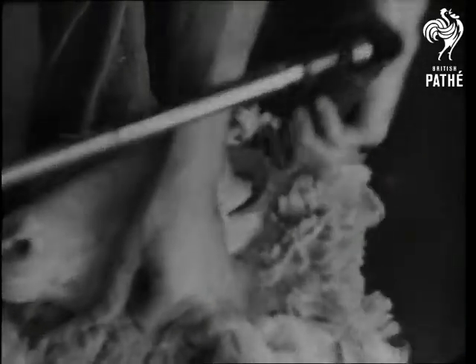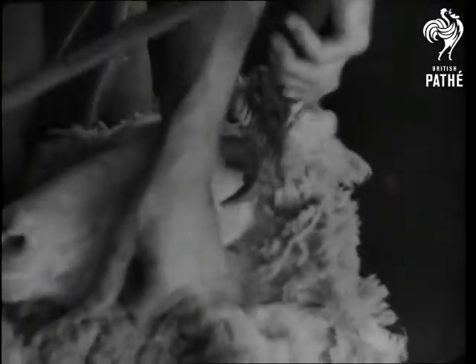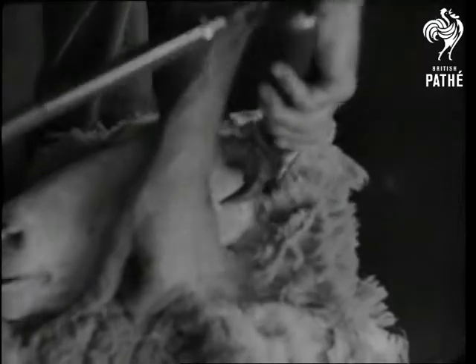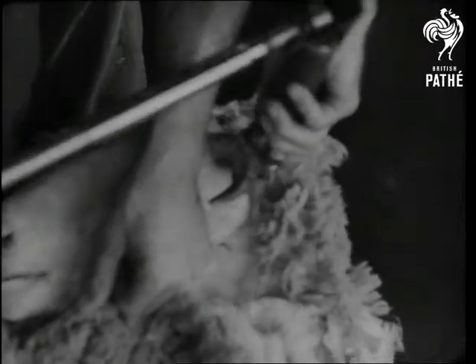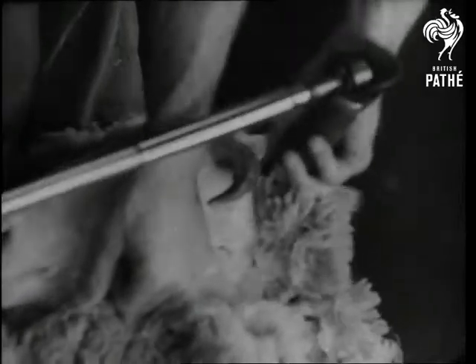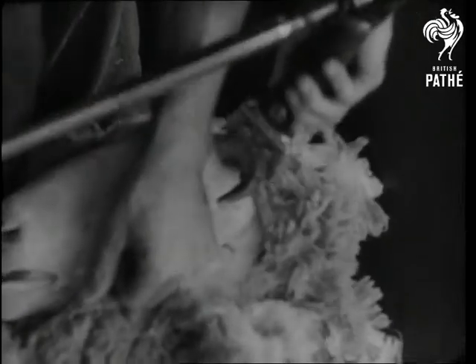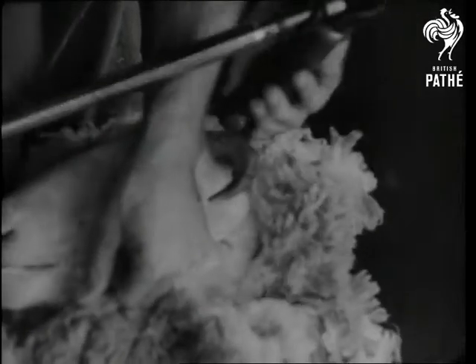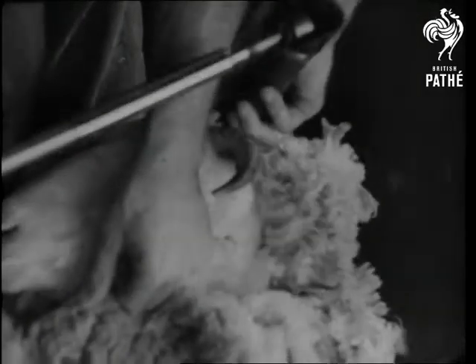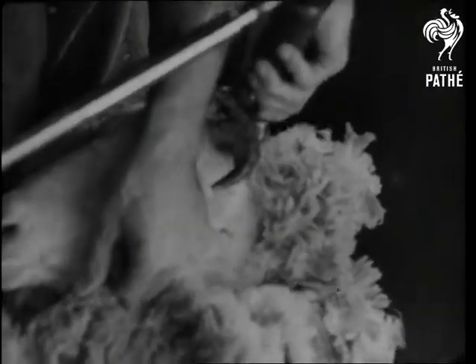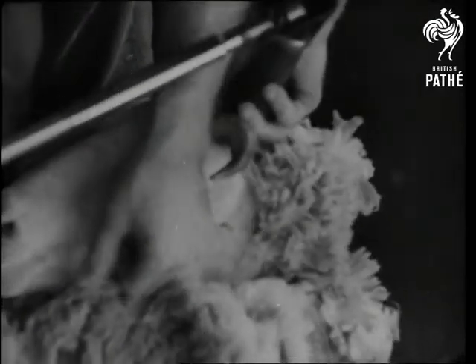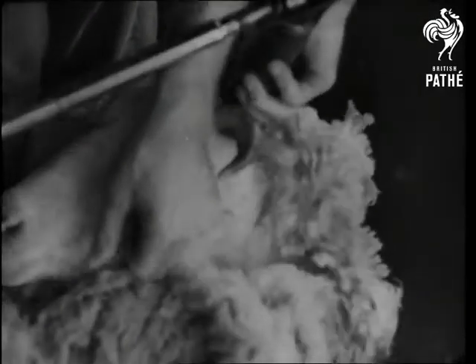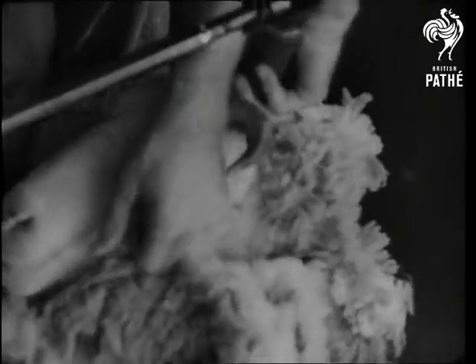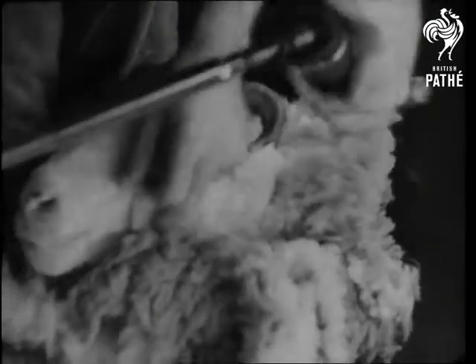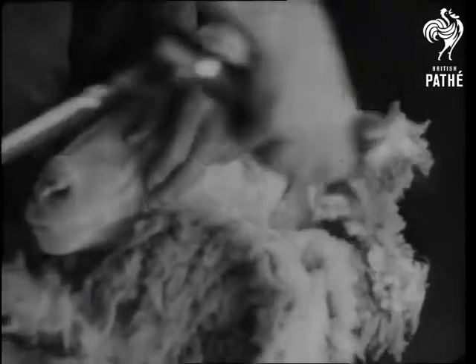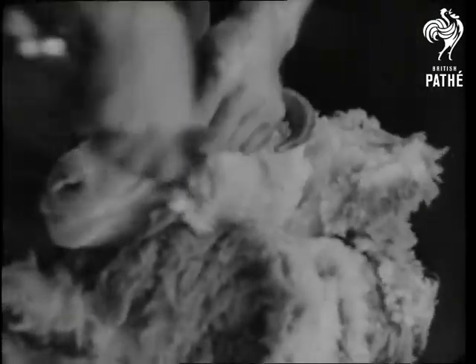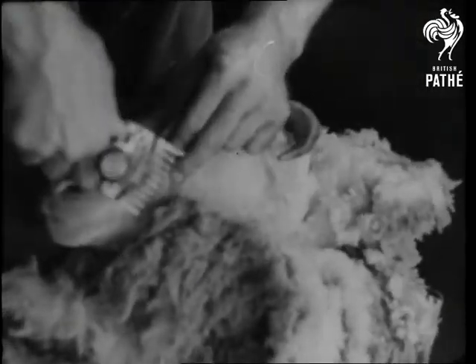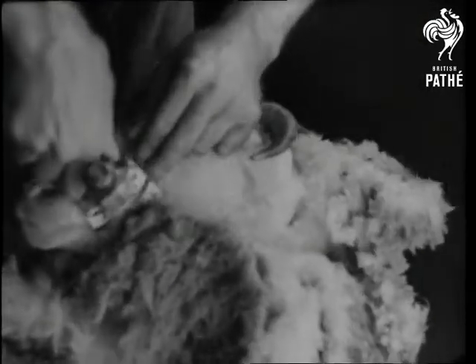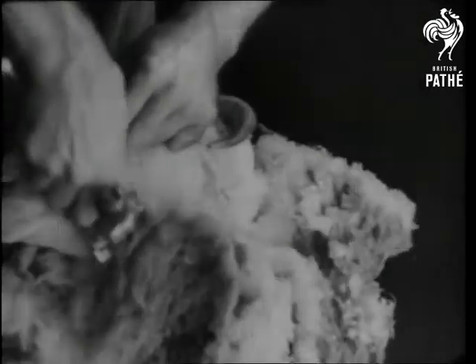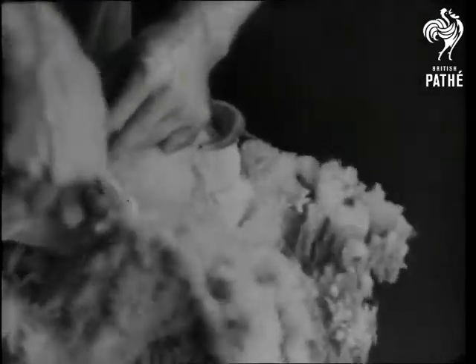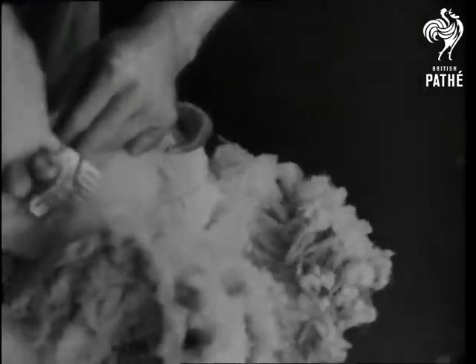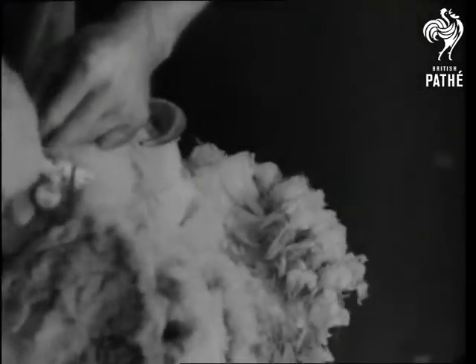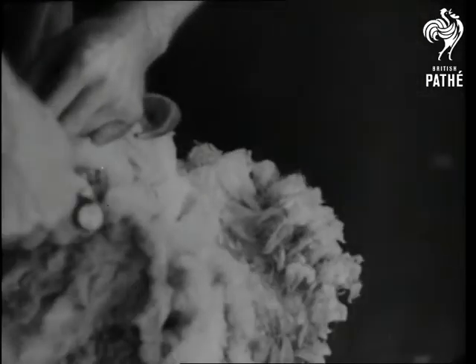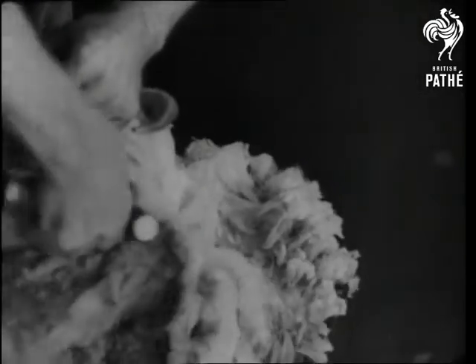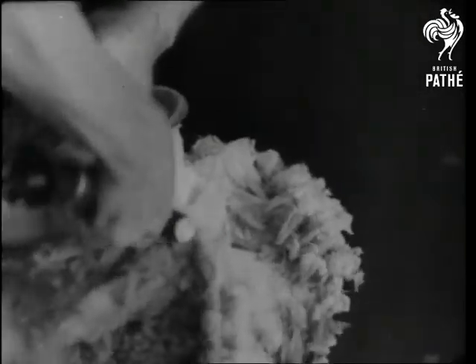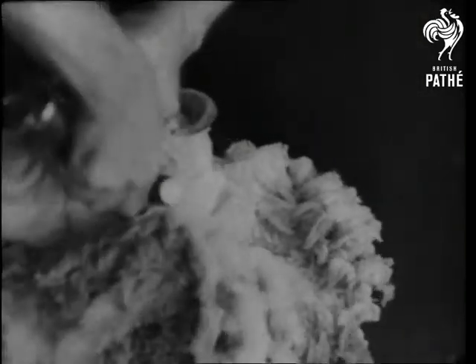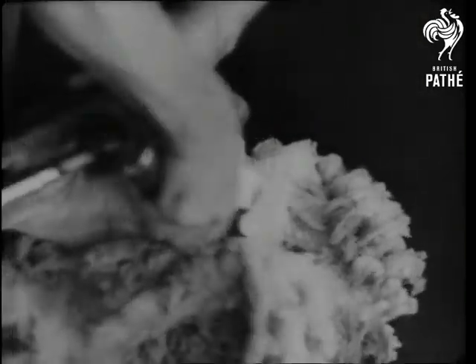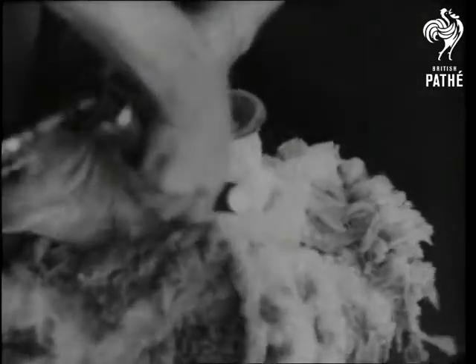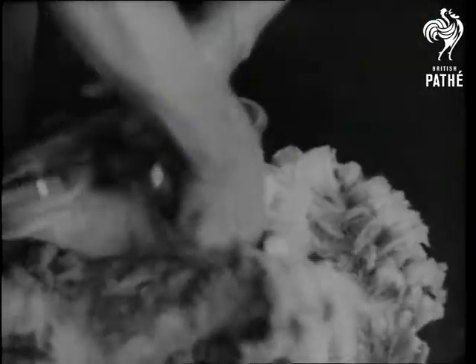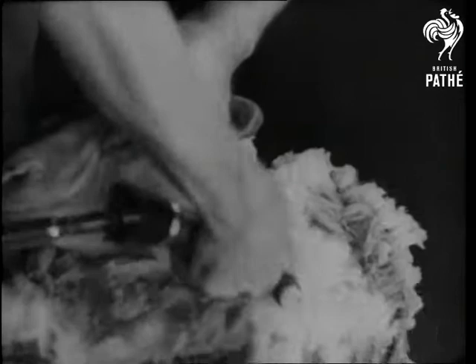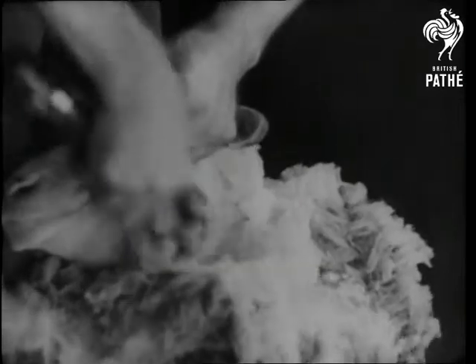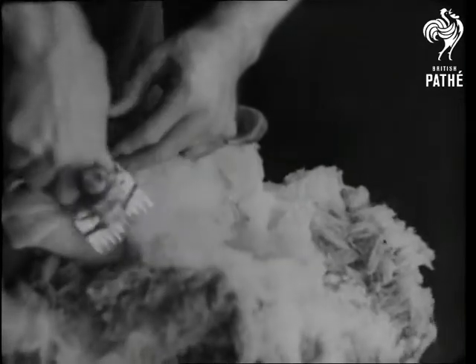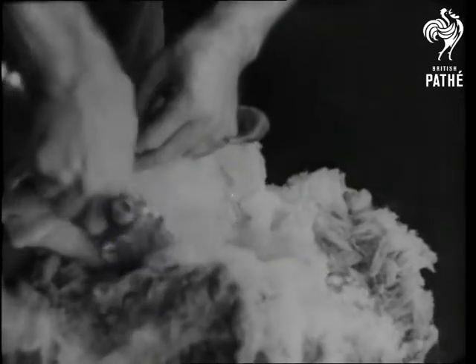Timing himself to take a merino out of its winter underwear in two minutes, the shearer opens up the neck wool and makes the head look tidy.